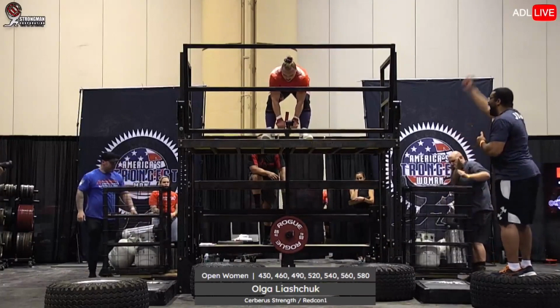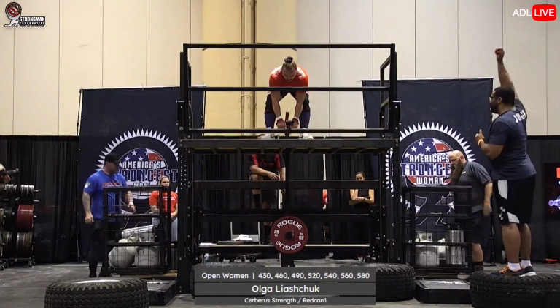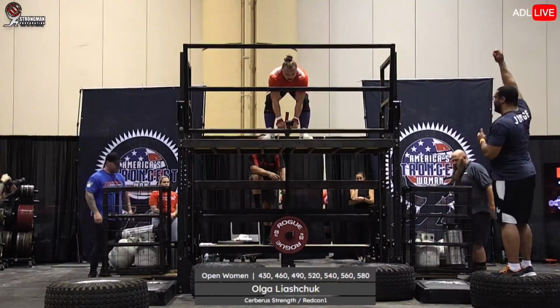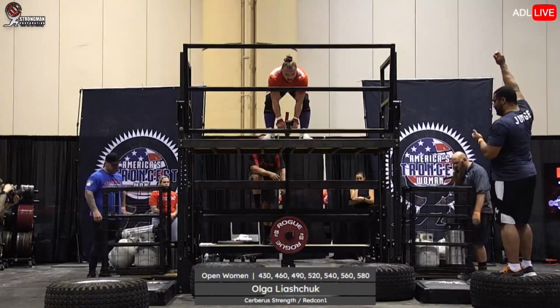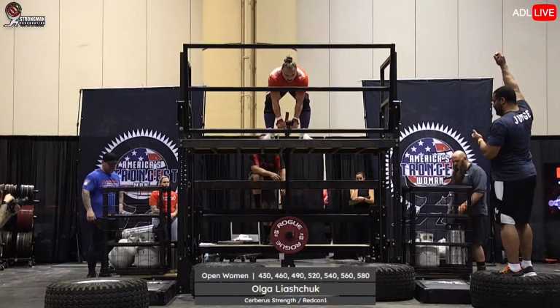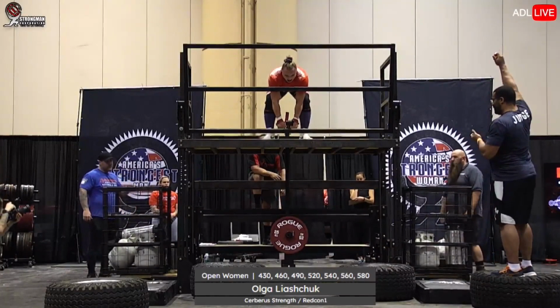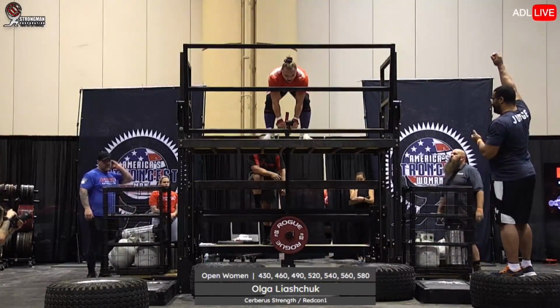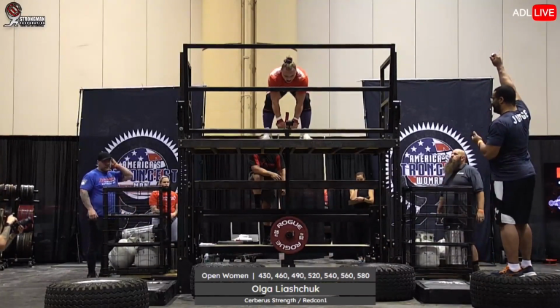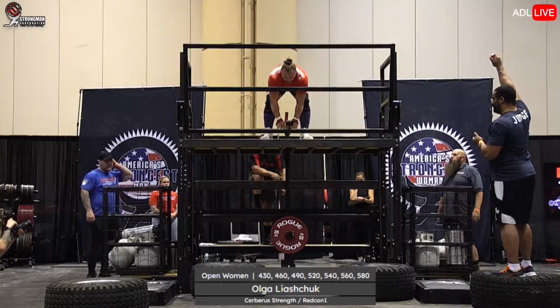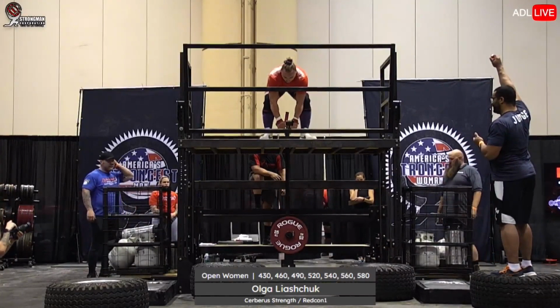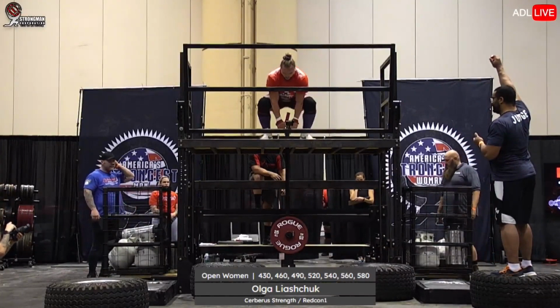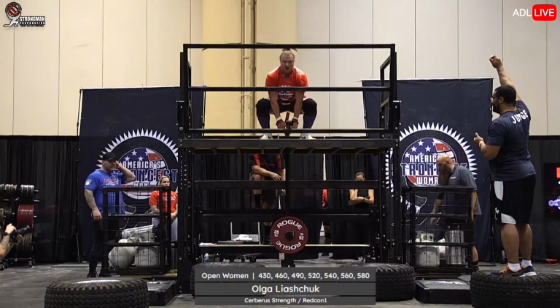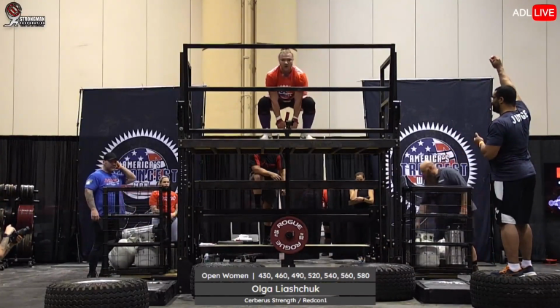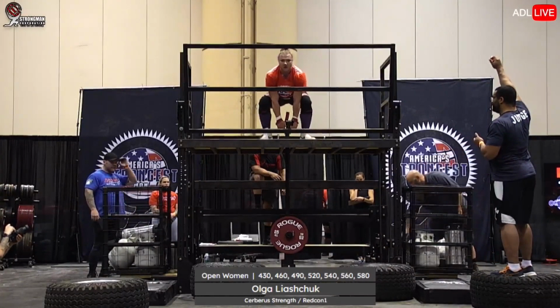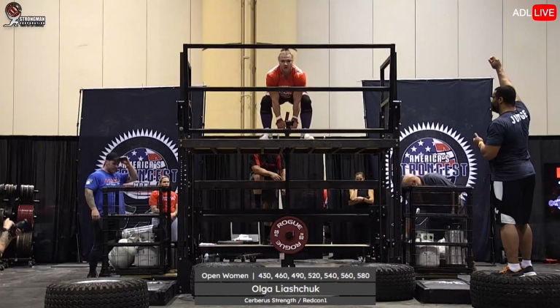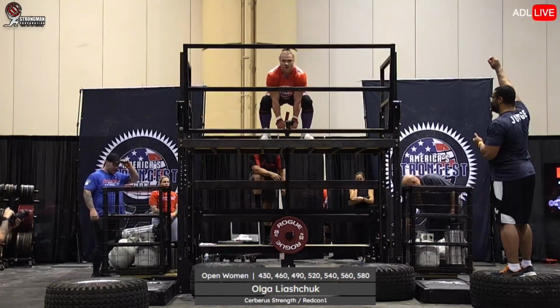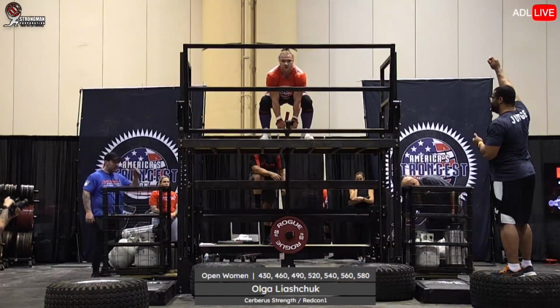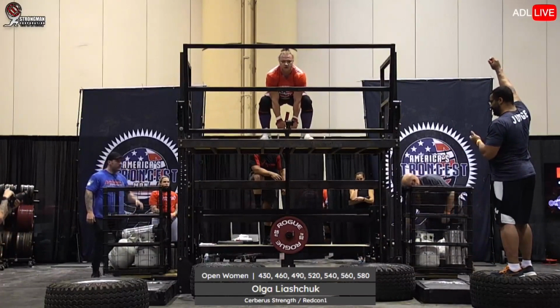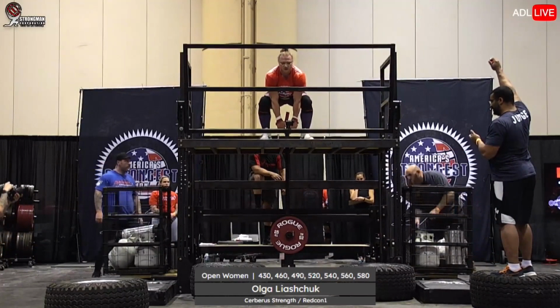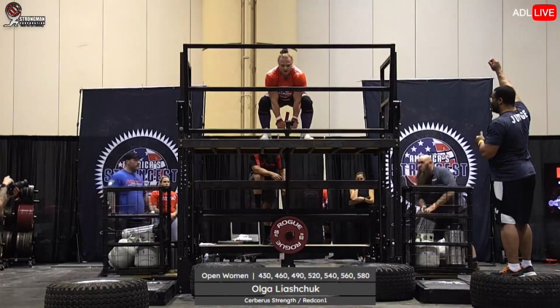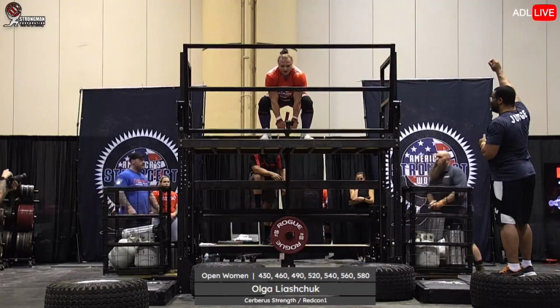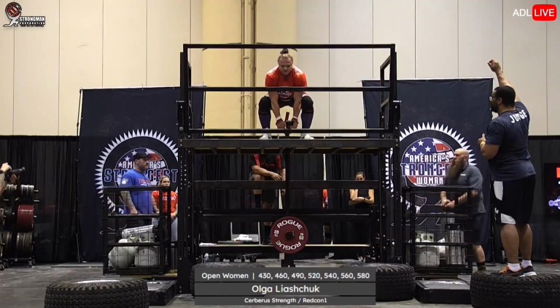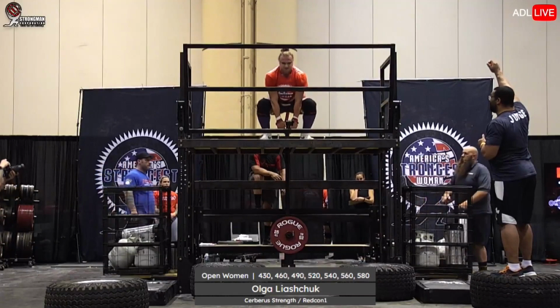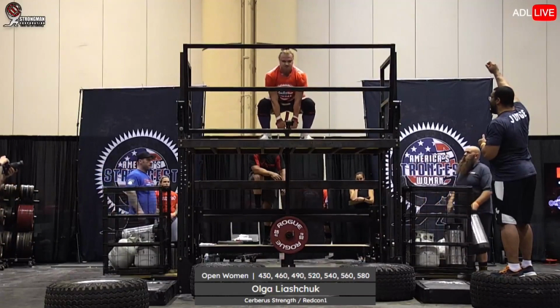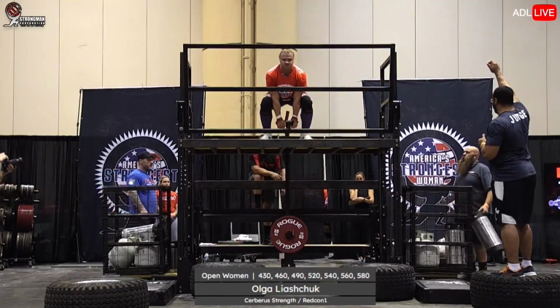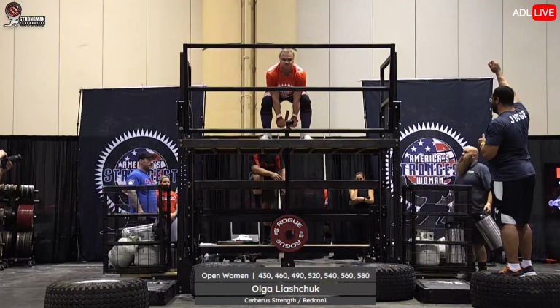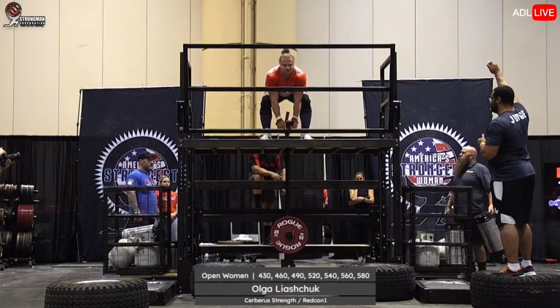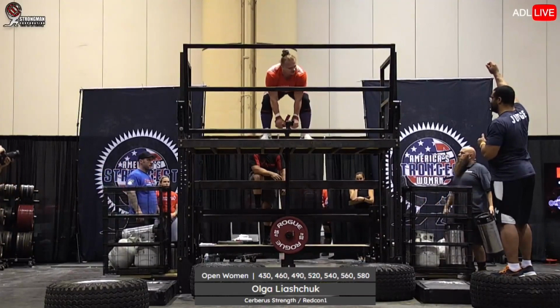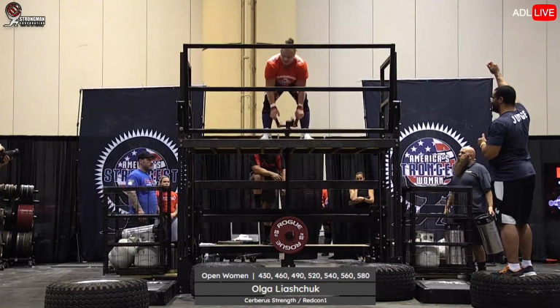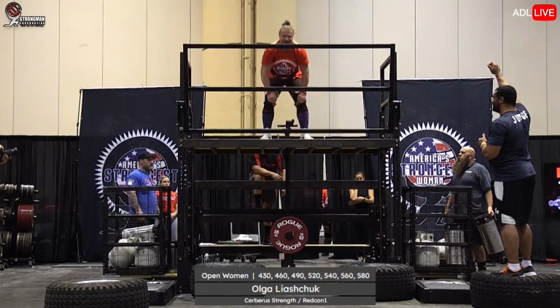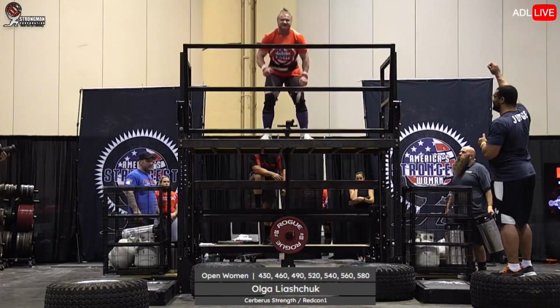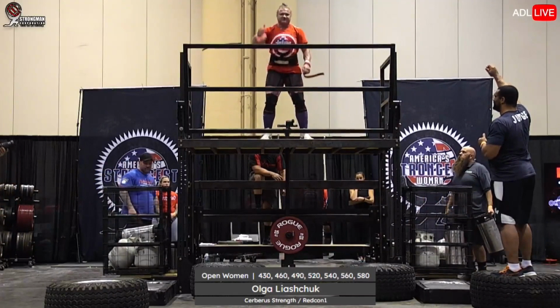Now she needs to take time and really recharge for this last one. But look how low she's getting — it's like she's squatting the weight up.